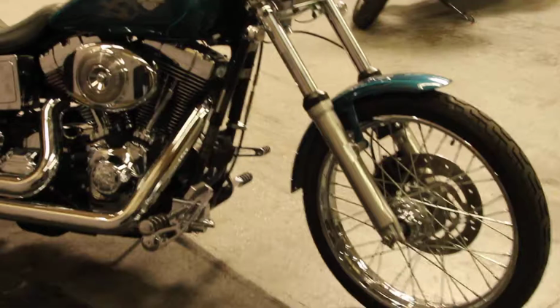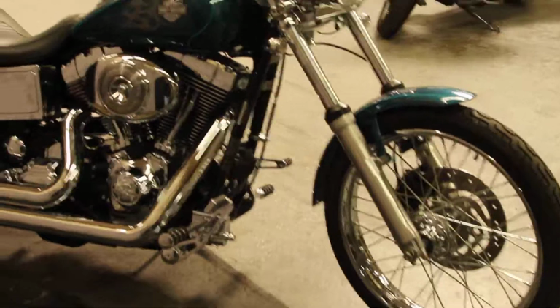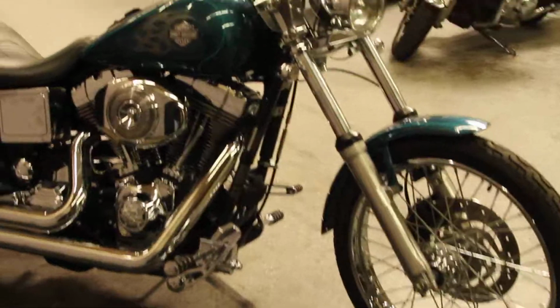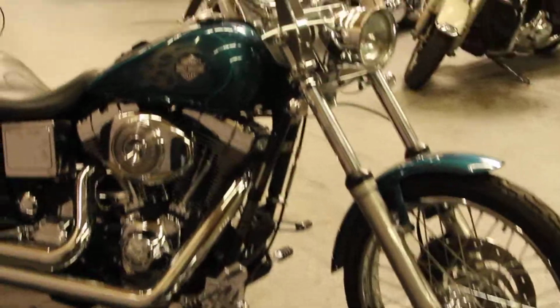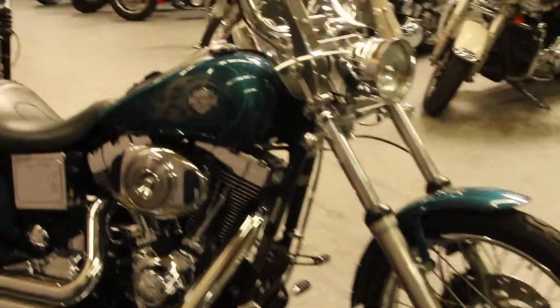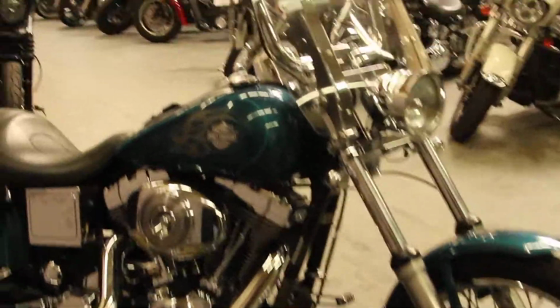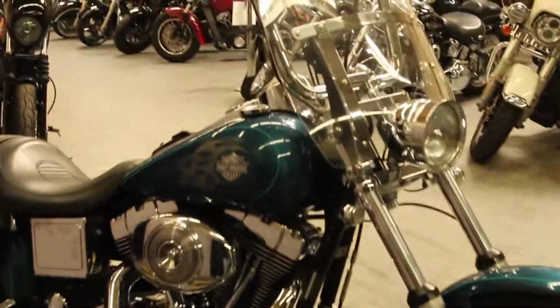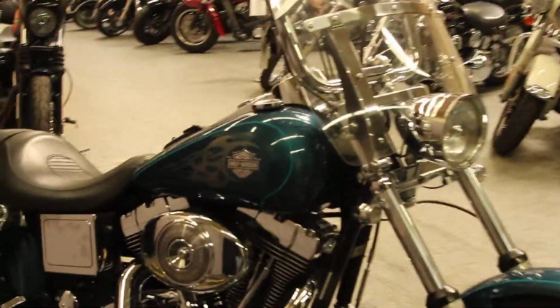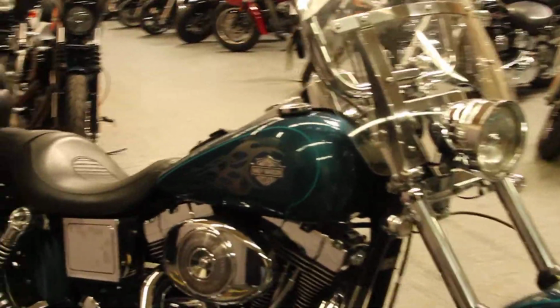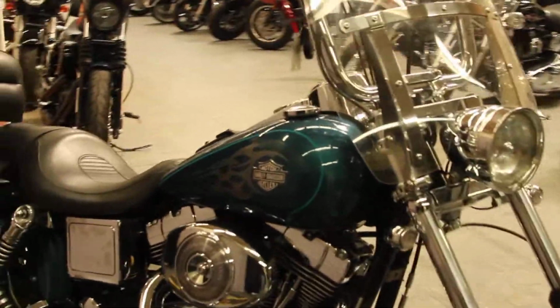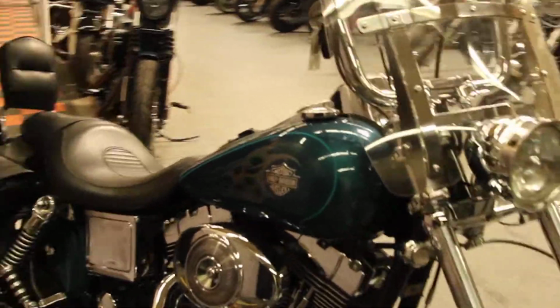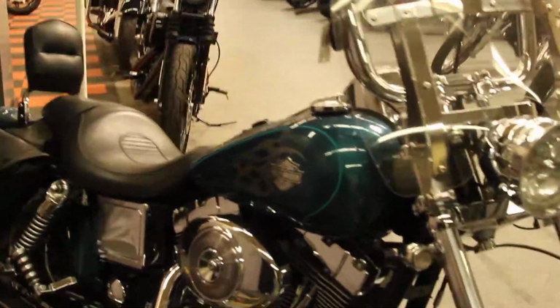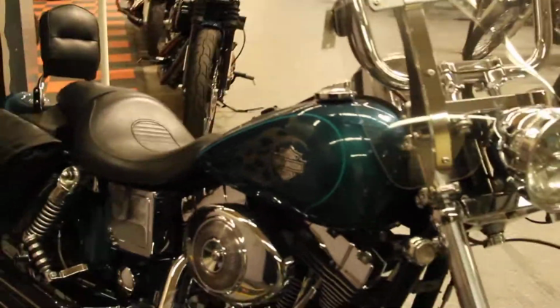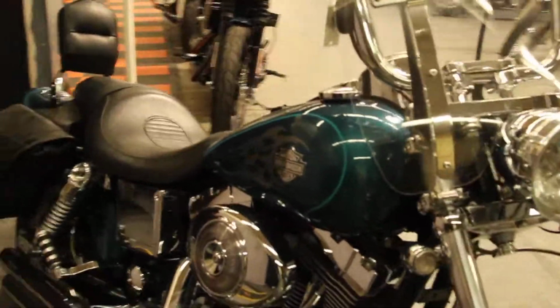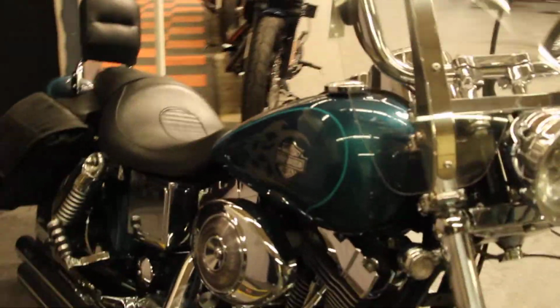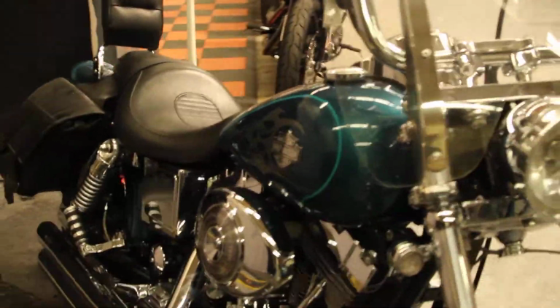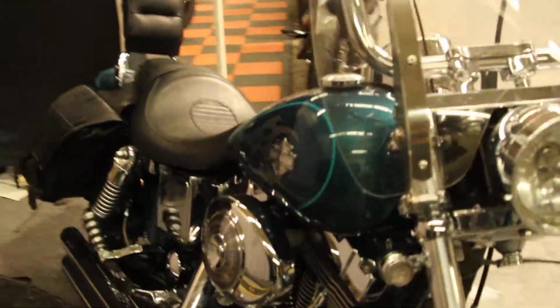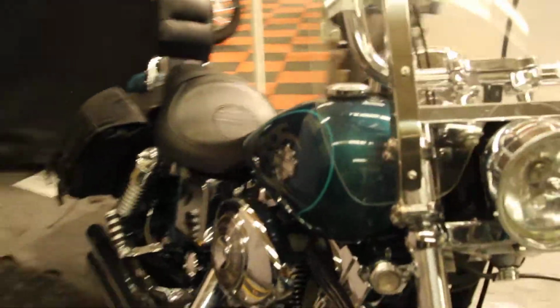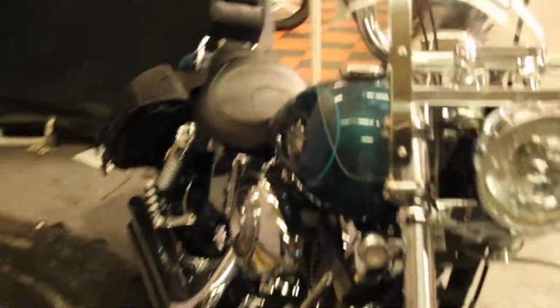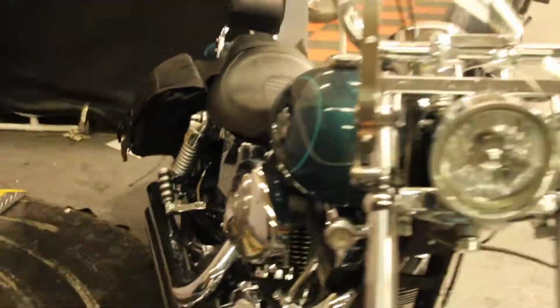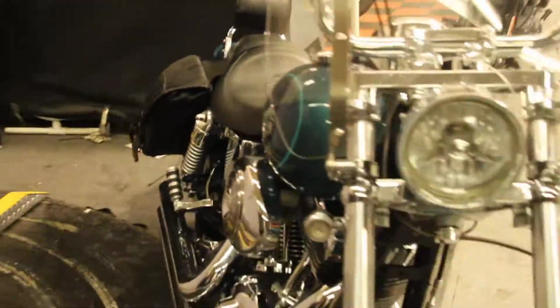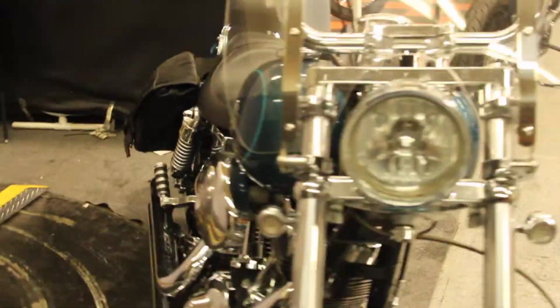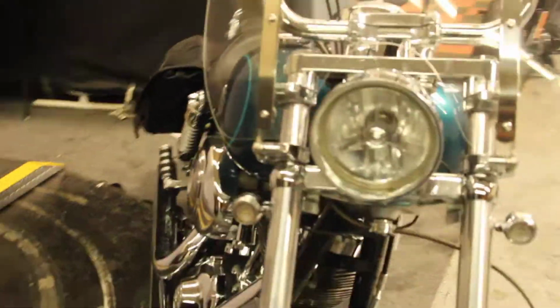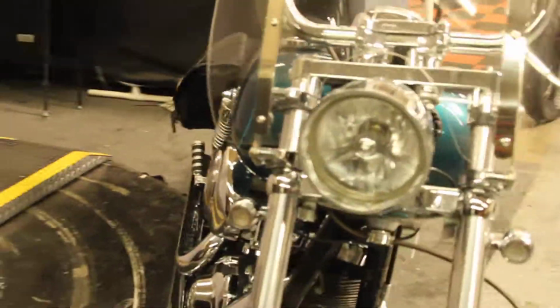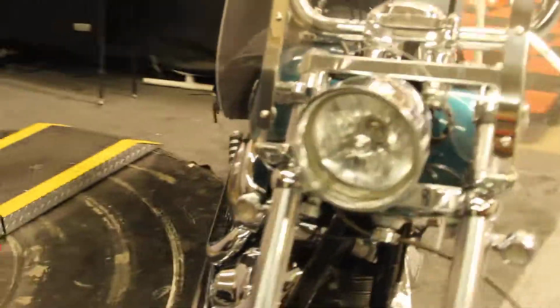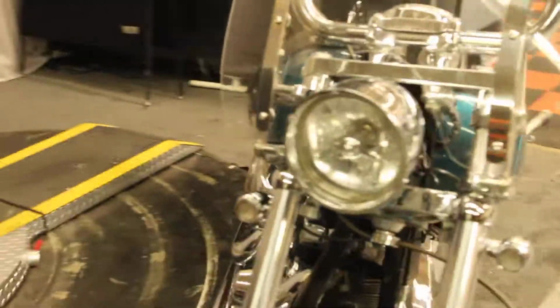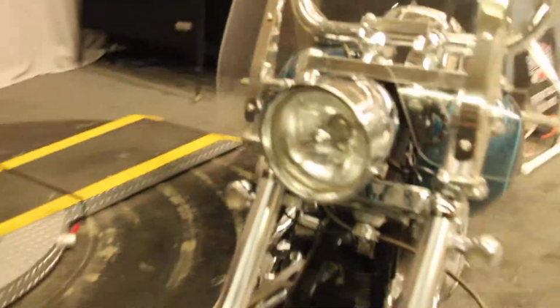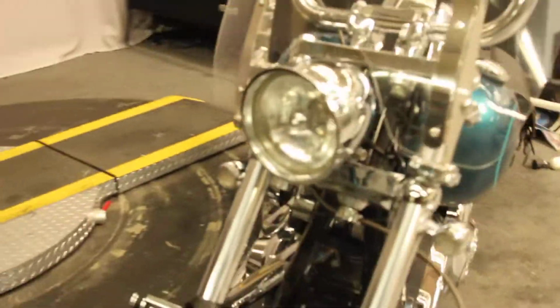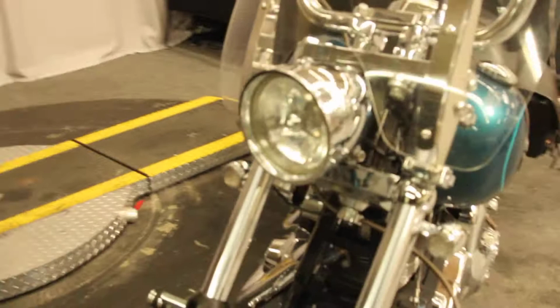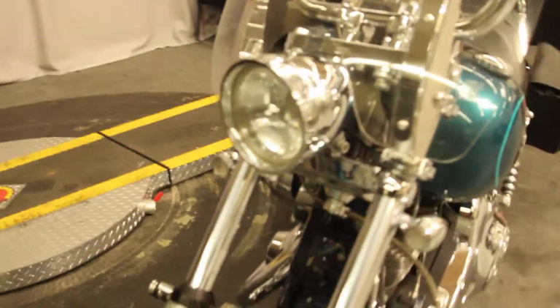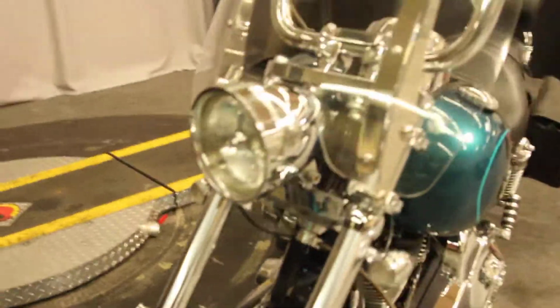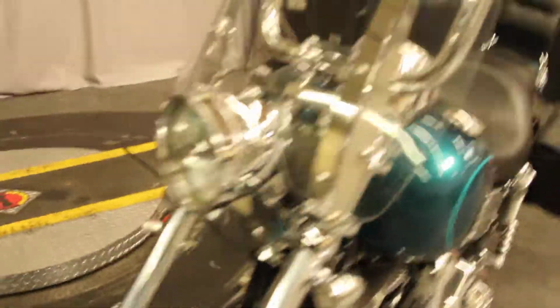Here at North County Indian Motorcycle, we have a 2004 Dyna Wide Glide in color blue.